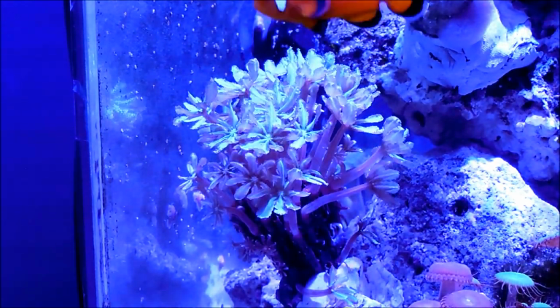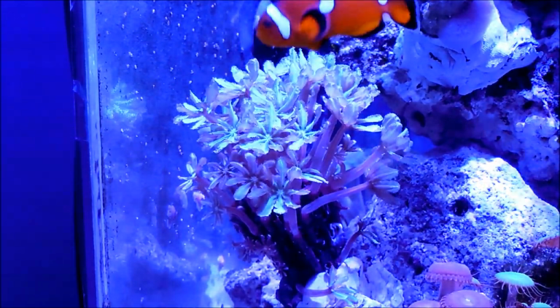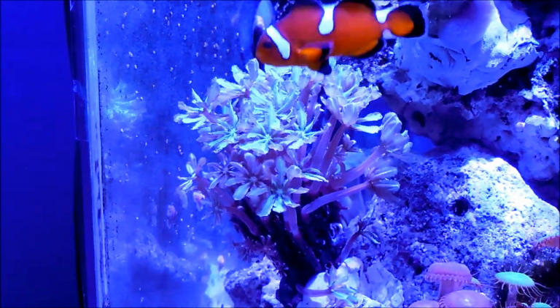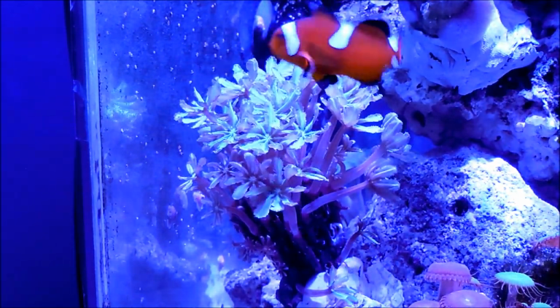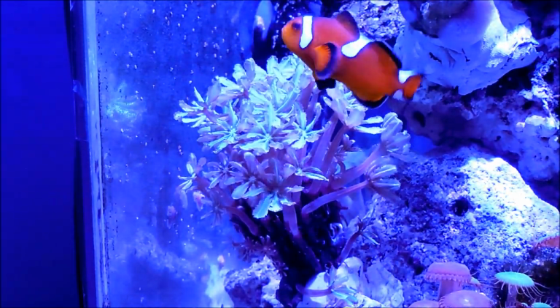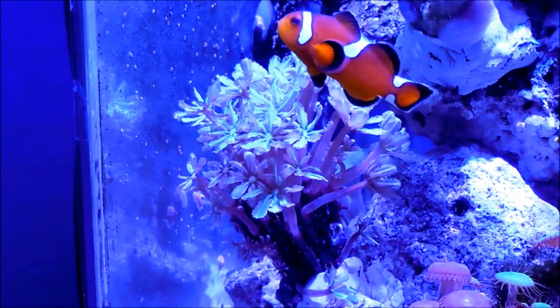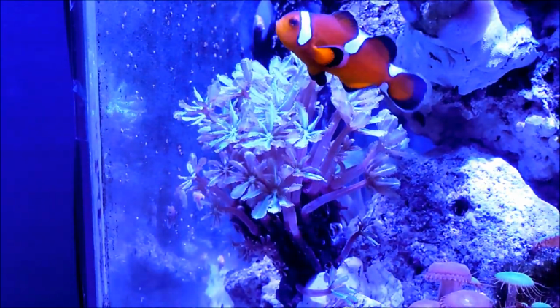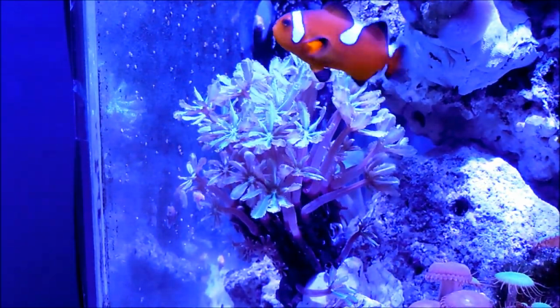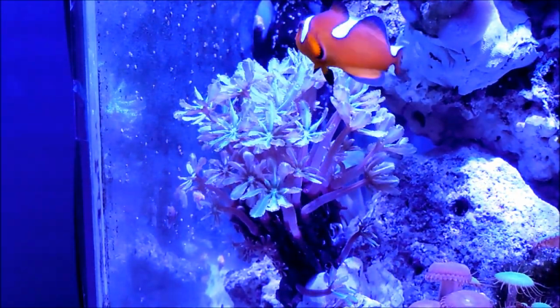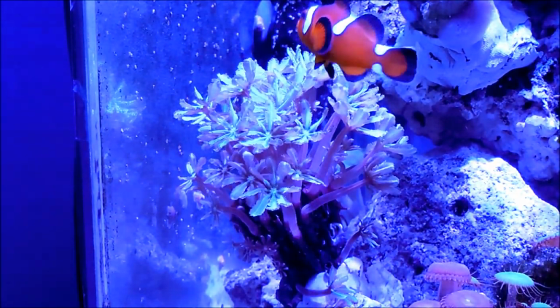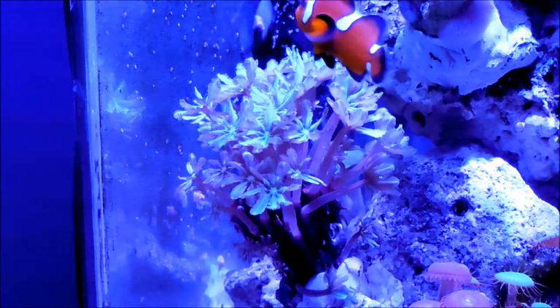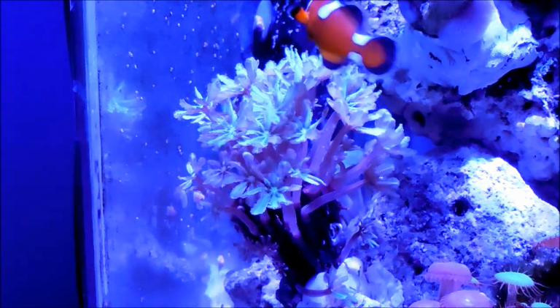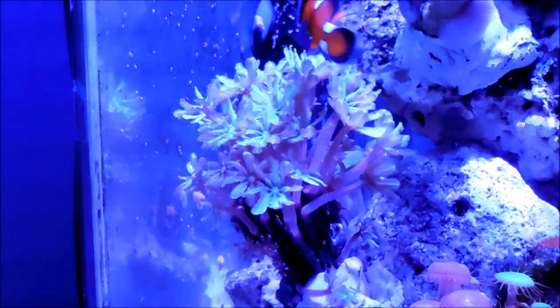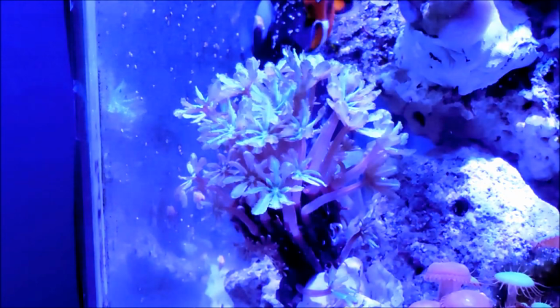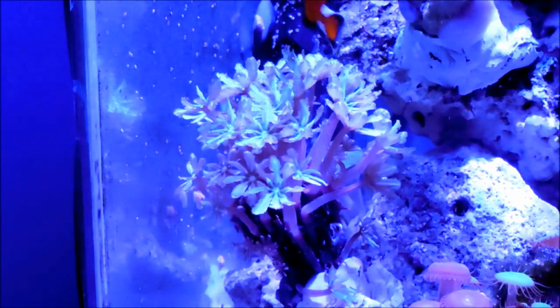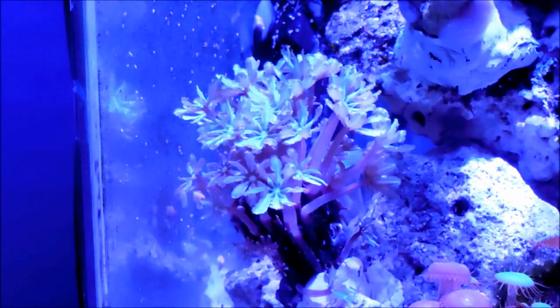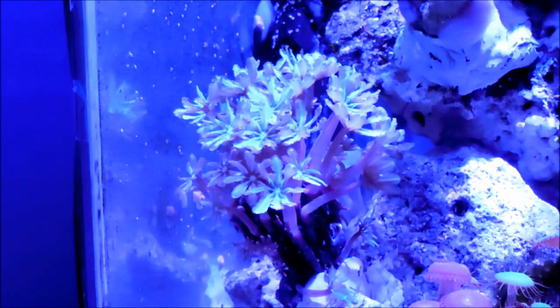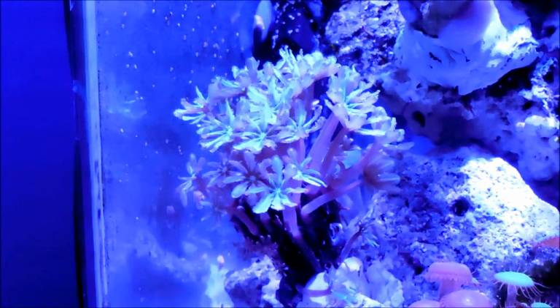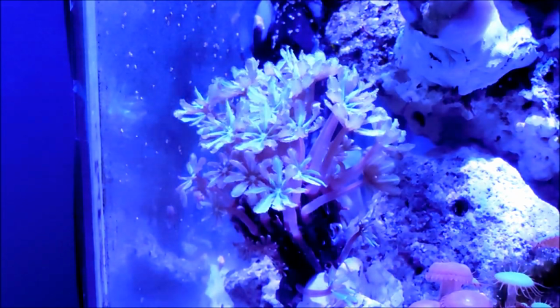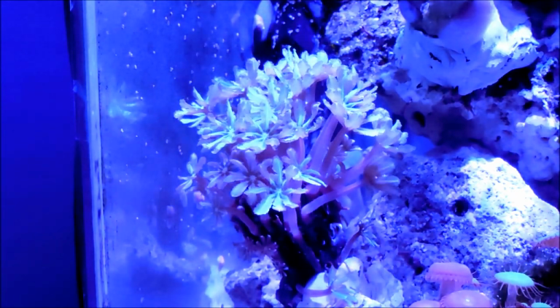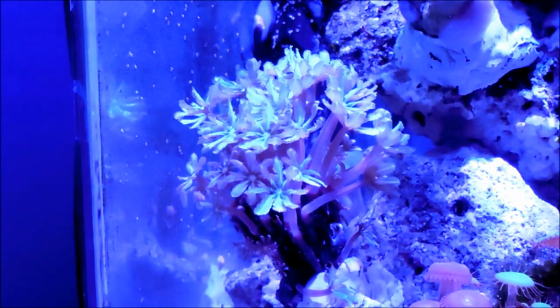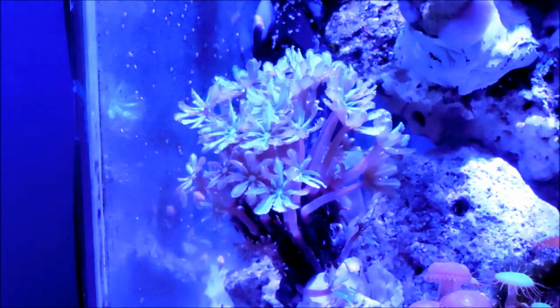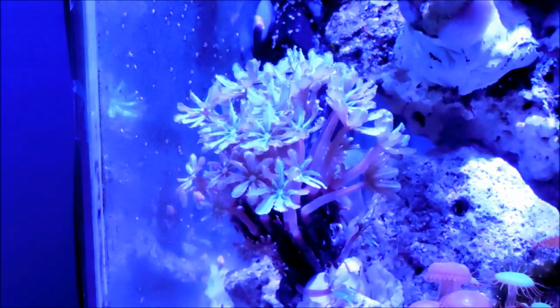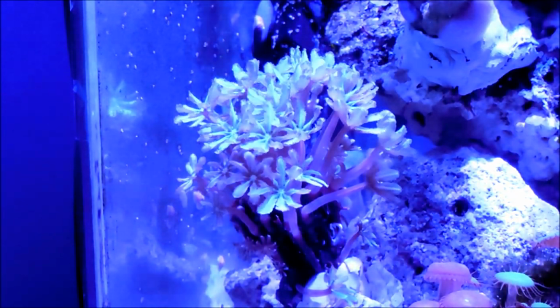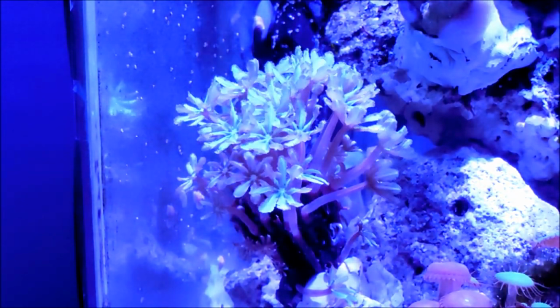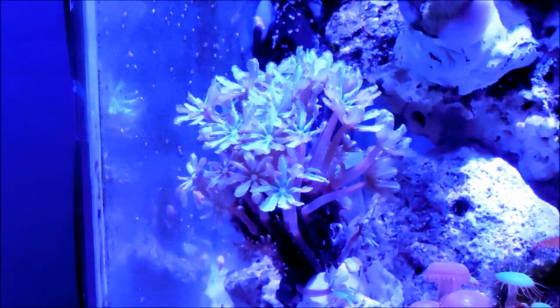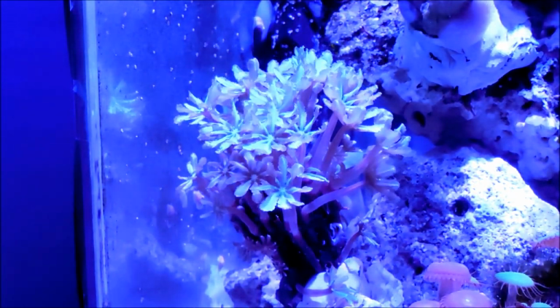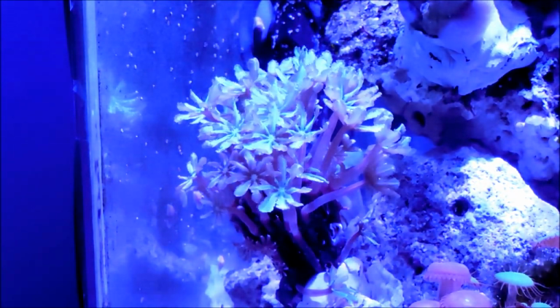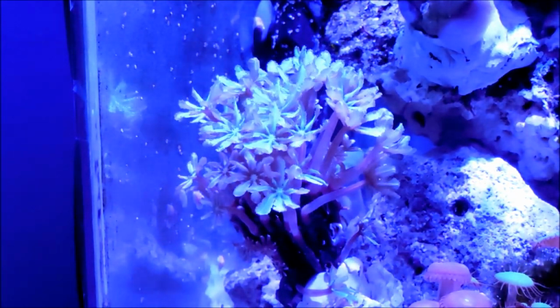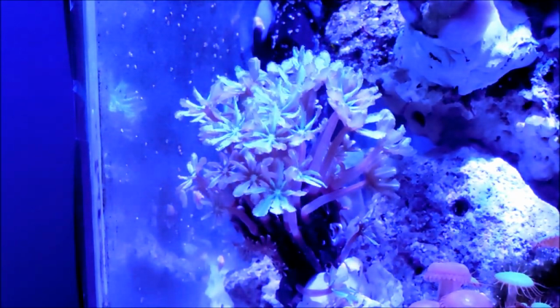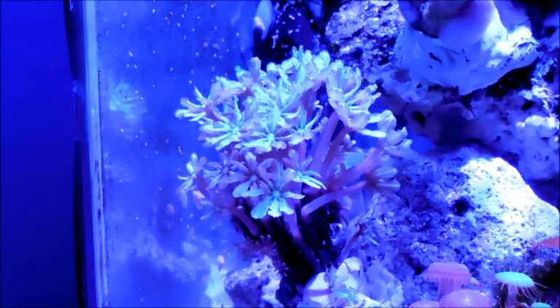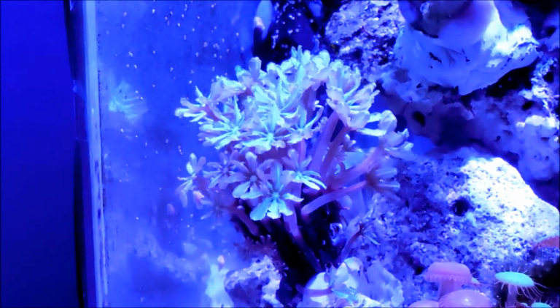And of course, here's a picture of my clownfish — he always likes to be in the video.